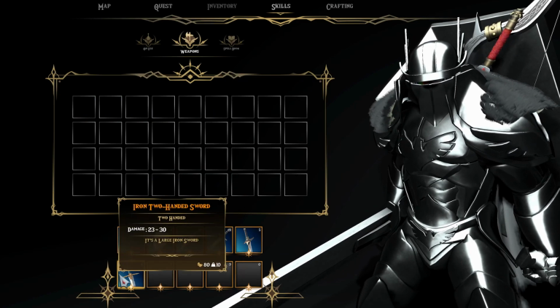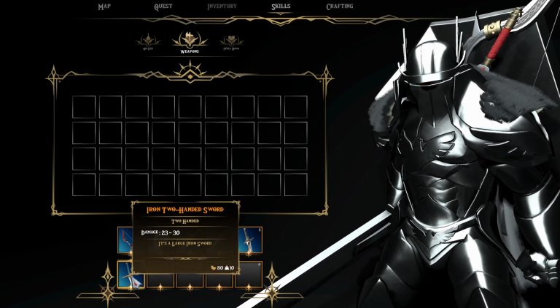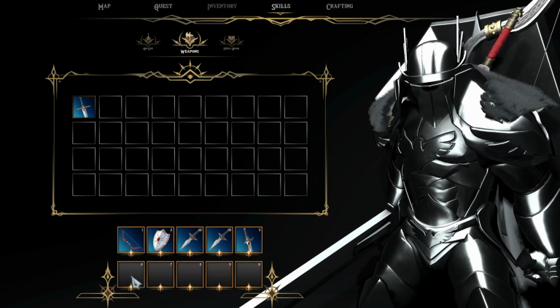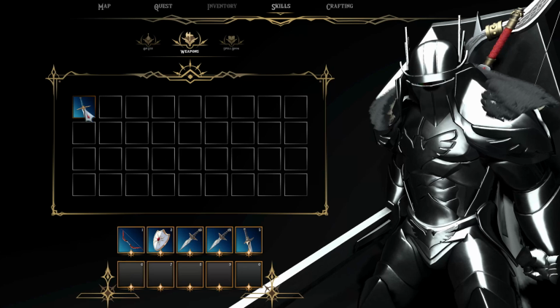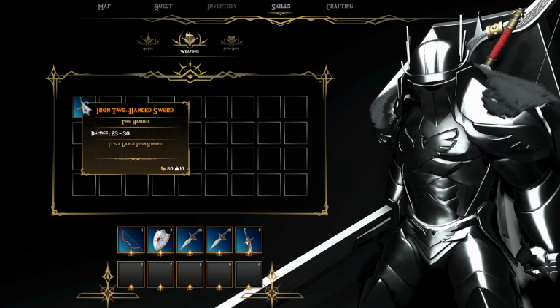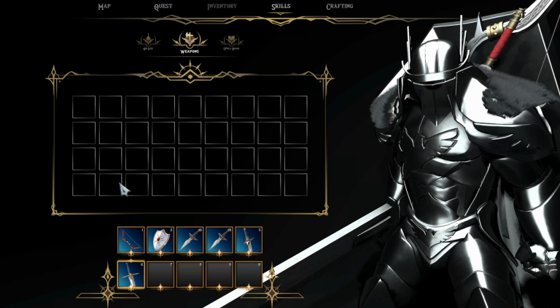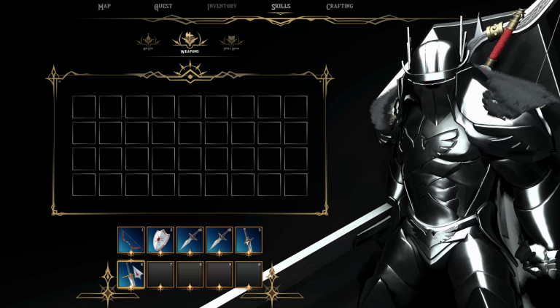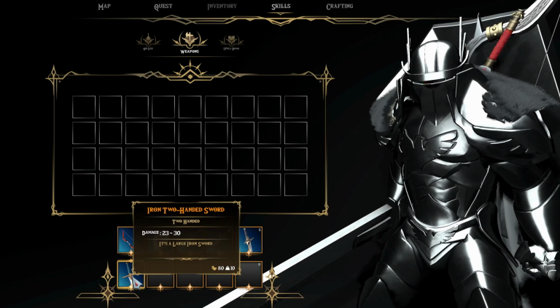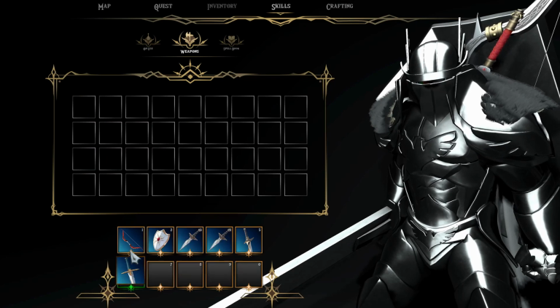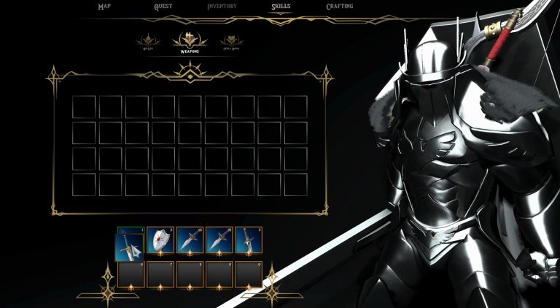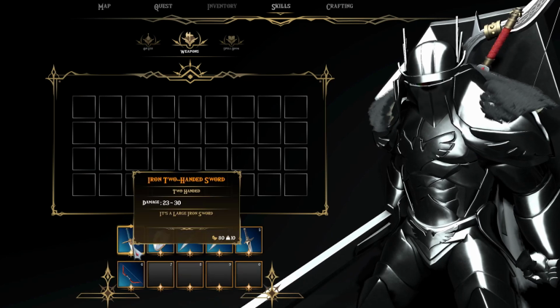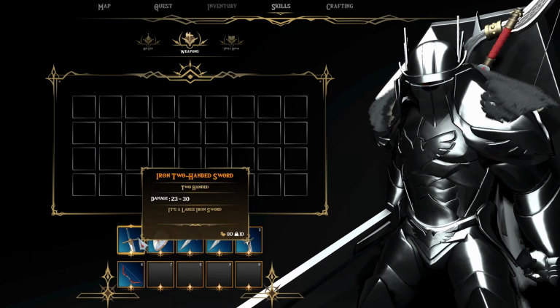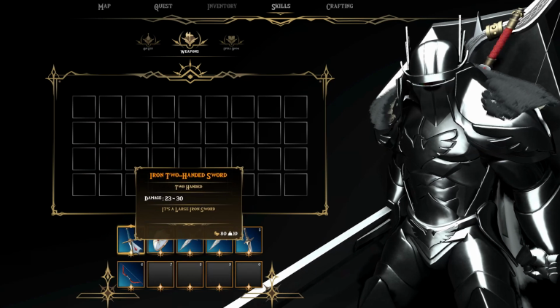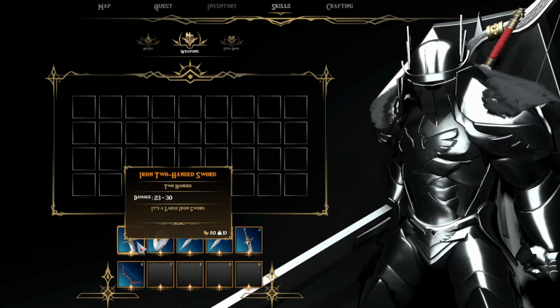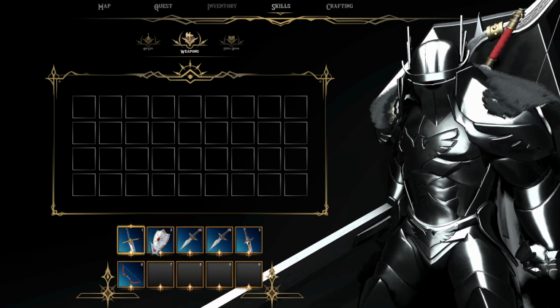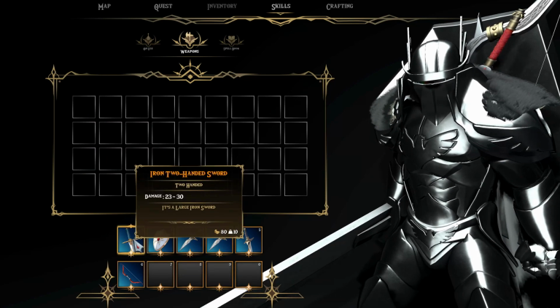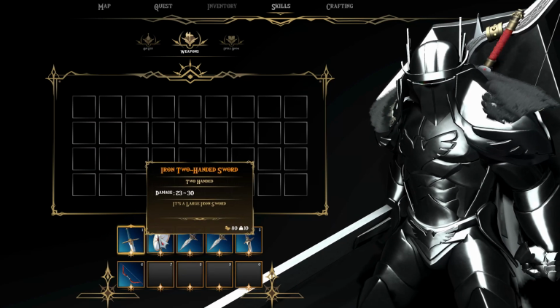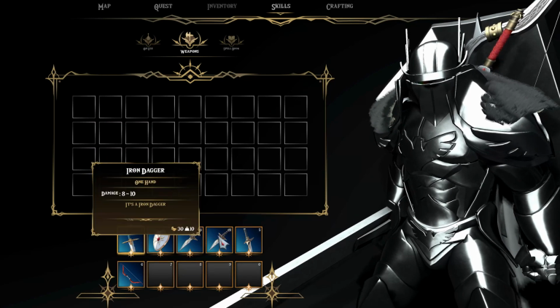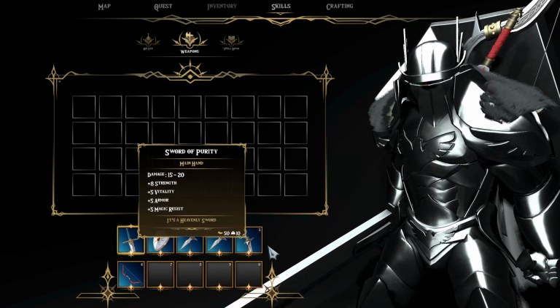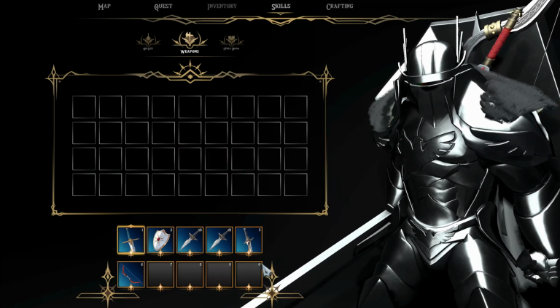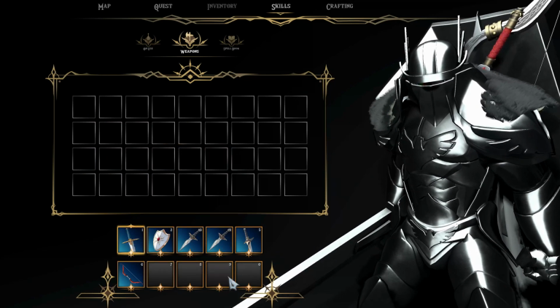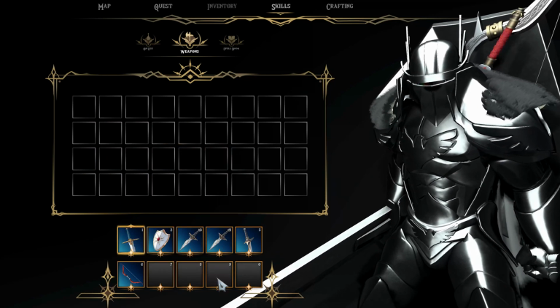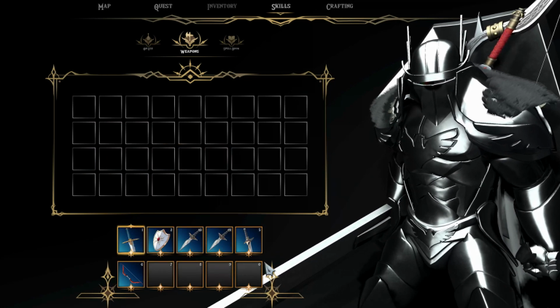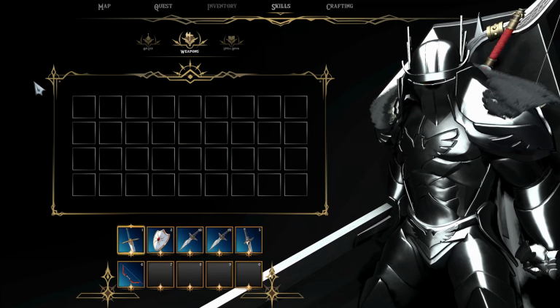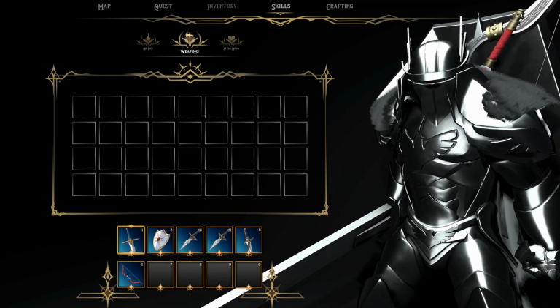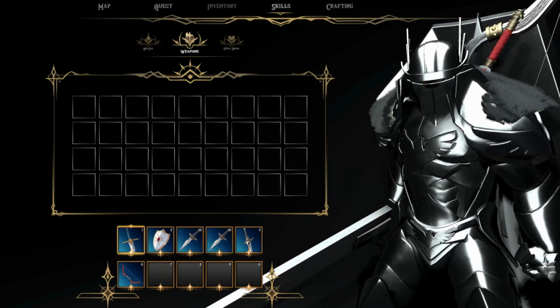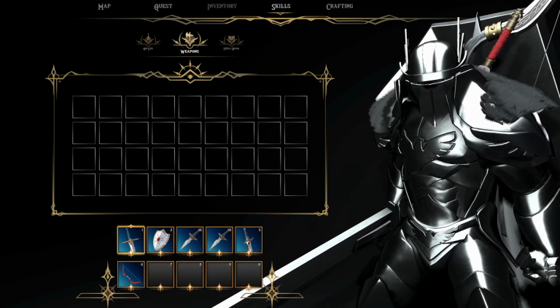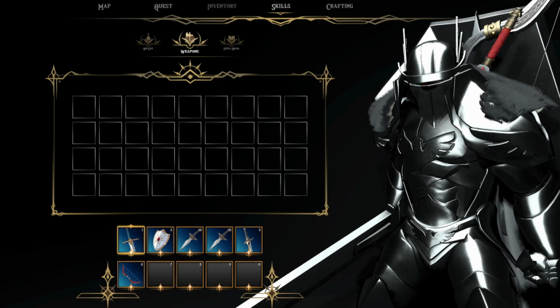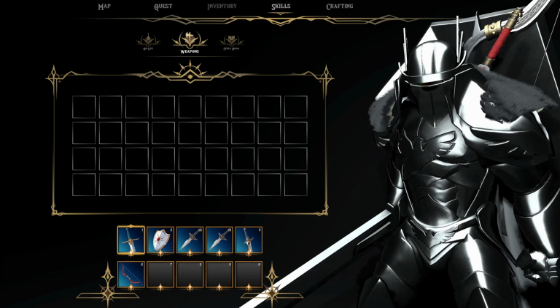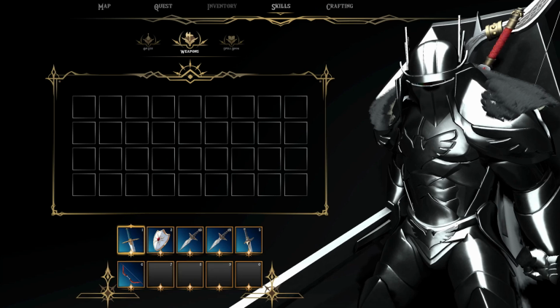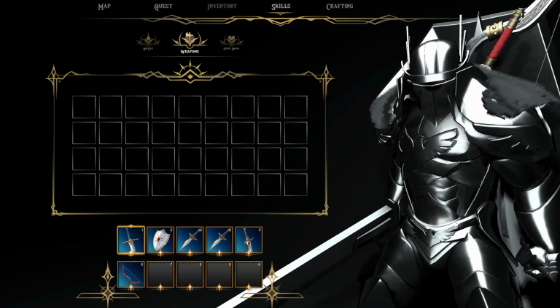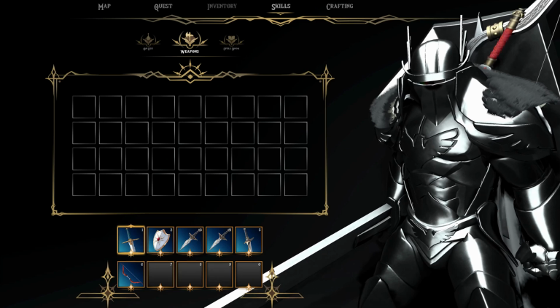The slot for each weapon is set up in the item data. If the slot is free, the weapon will be loaded onto the bag.